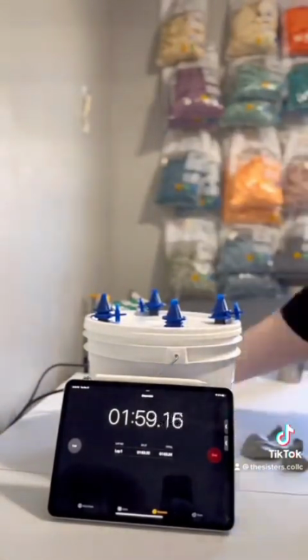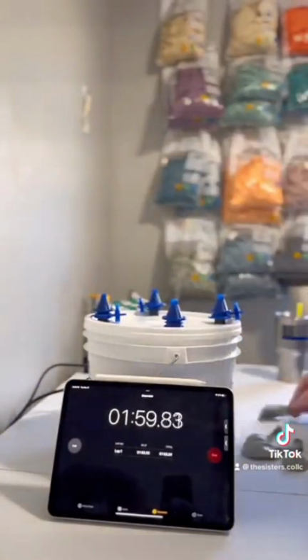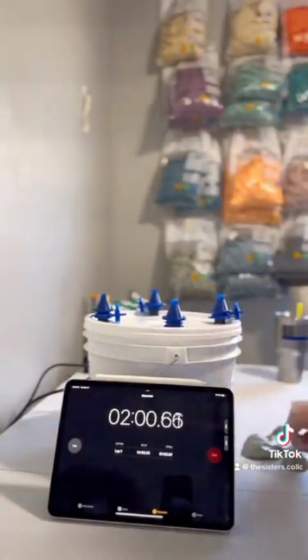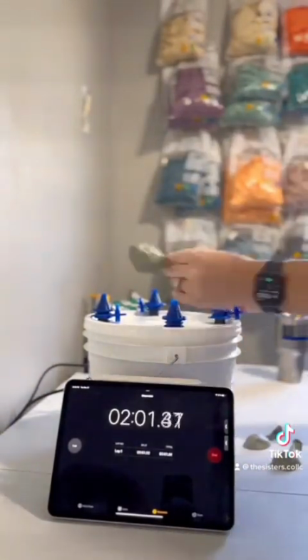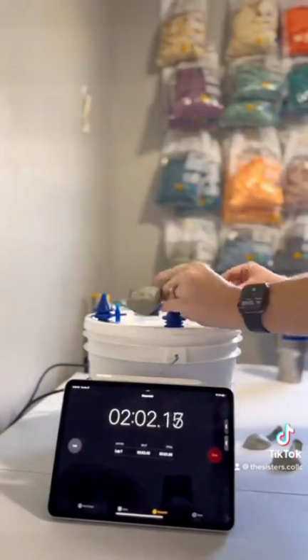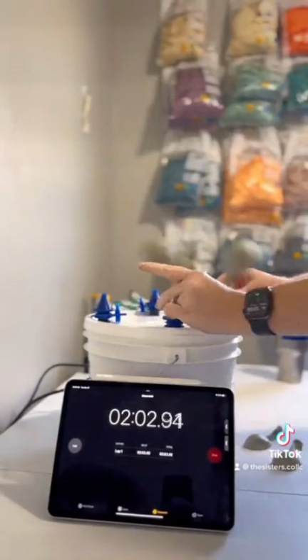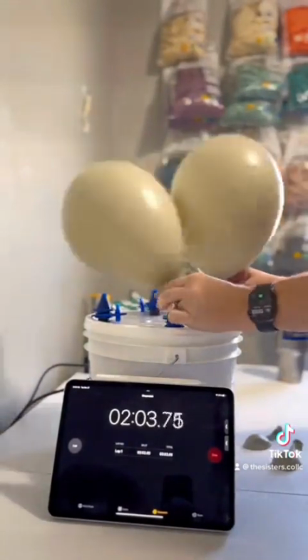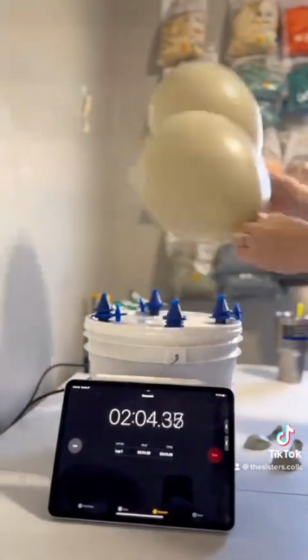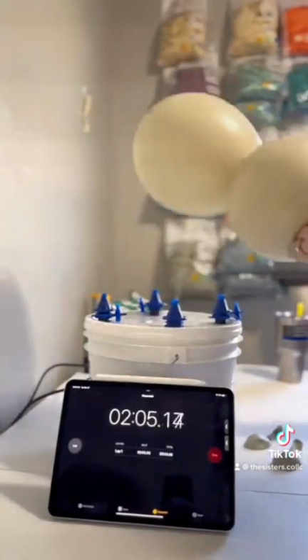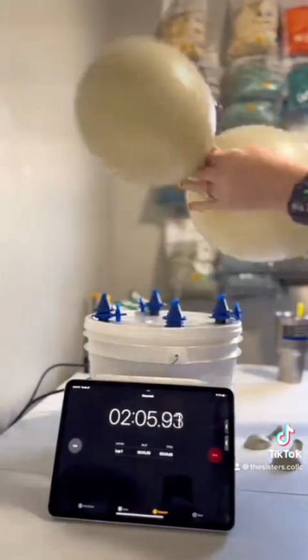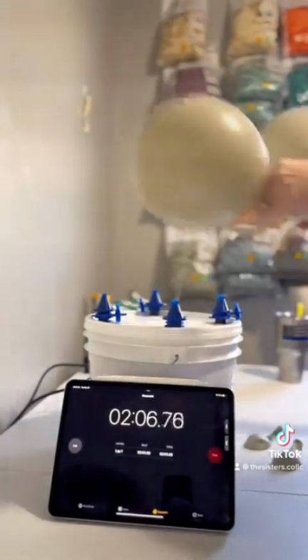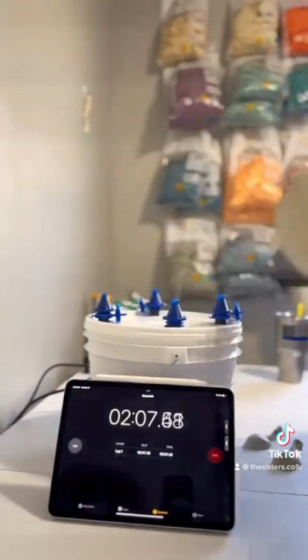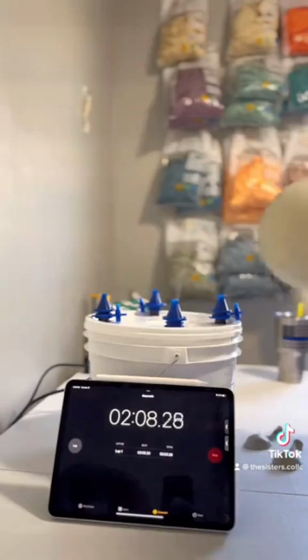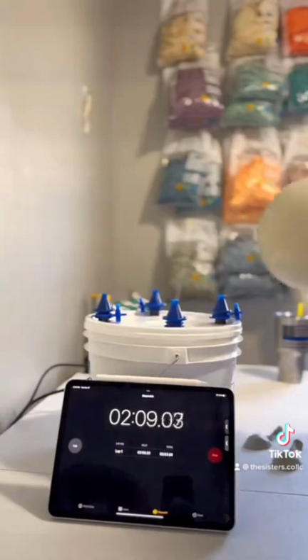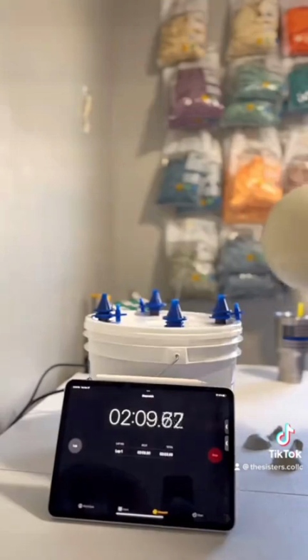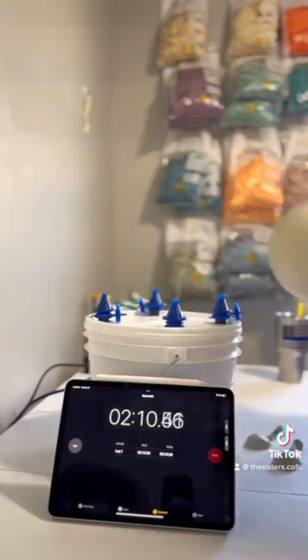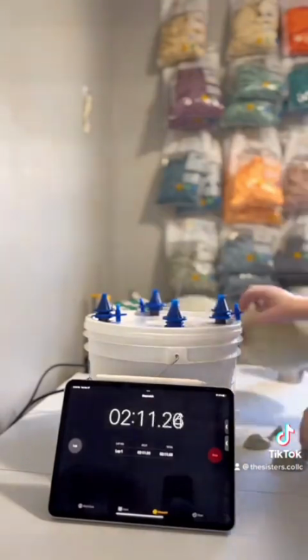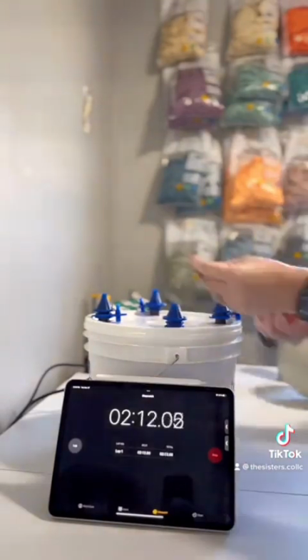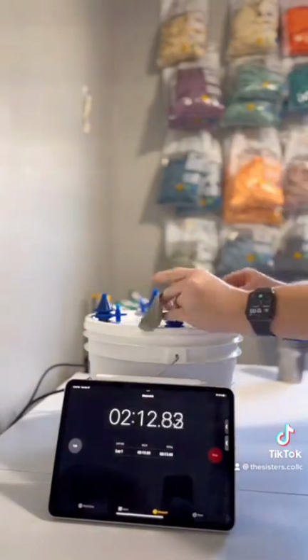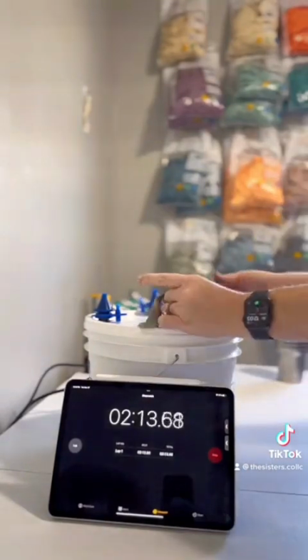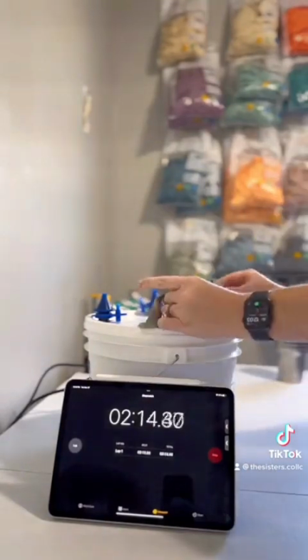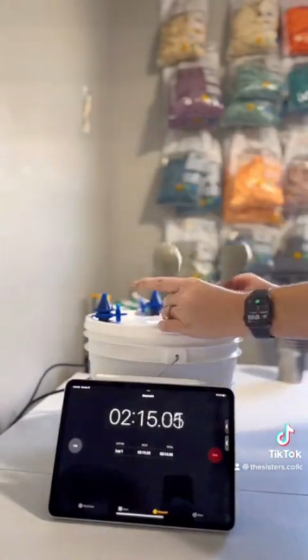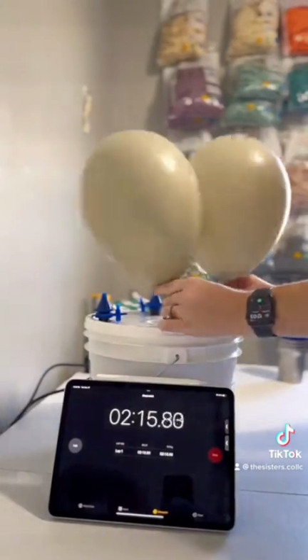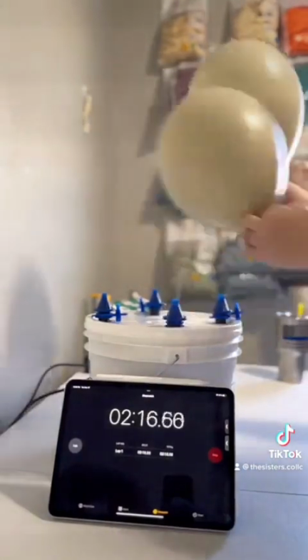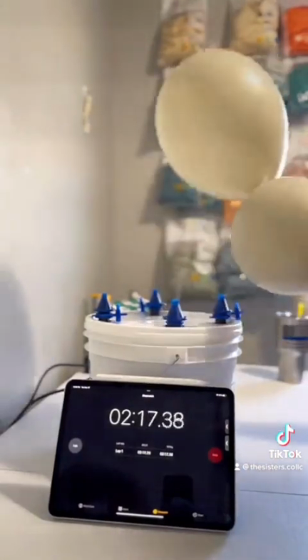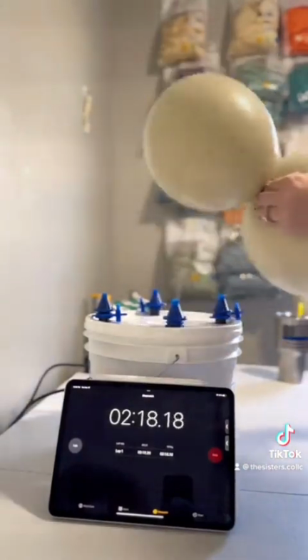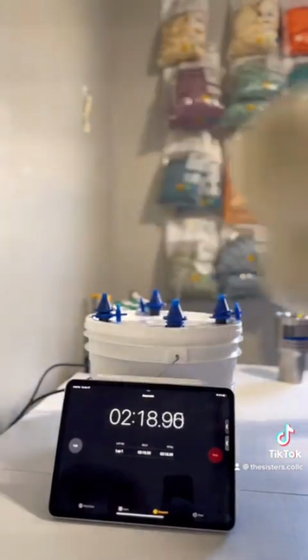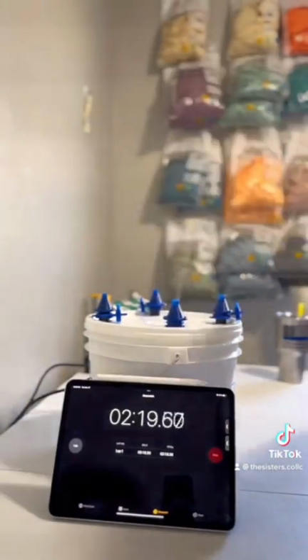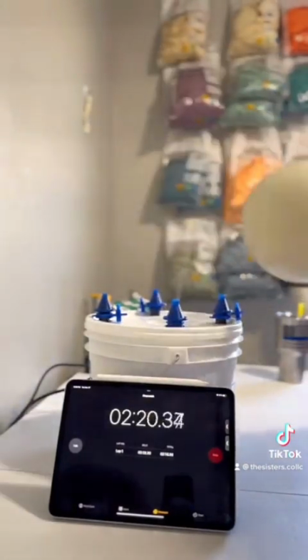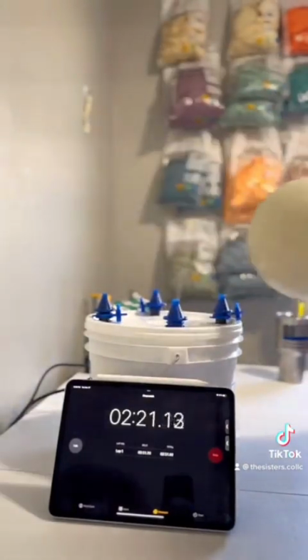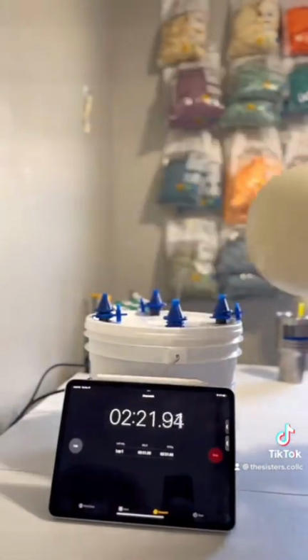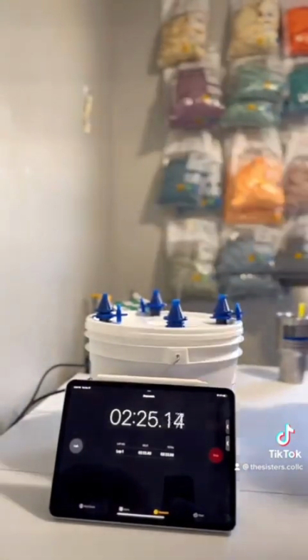It takes me under four minutes to inflate, tie together, and install a four-foot garland.